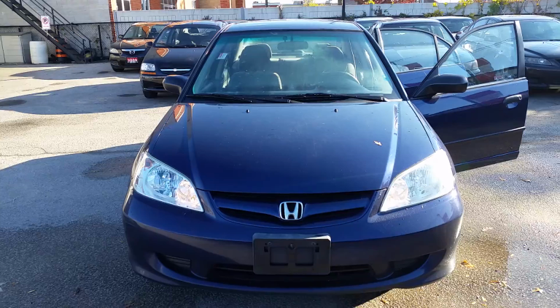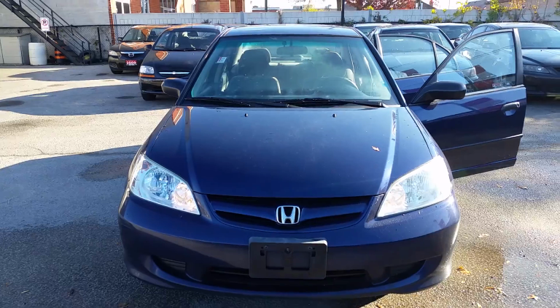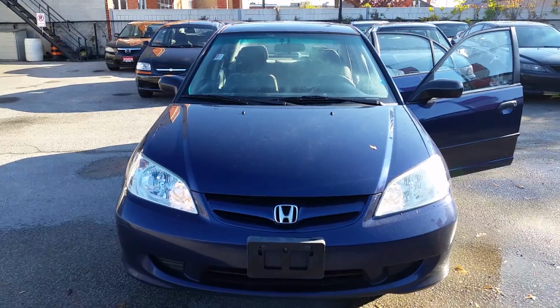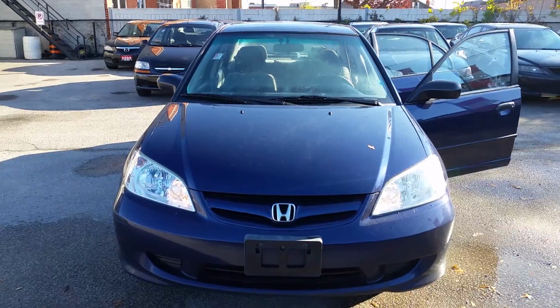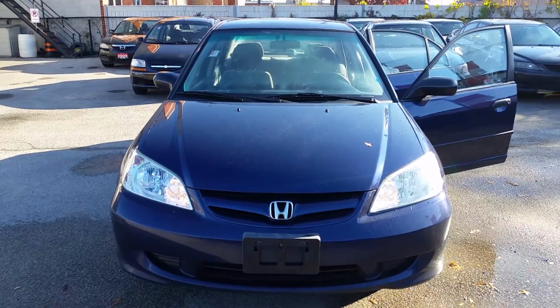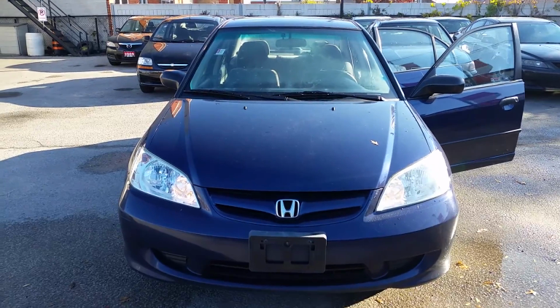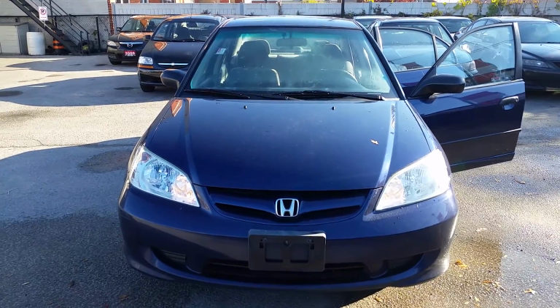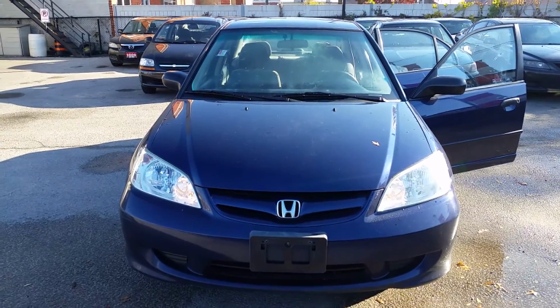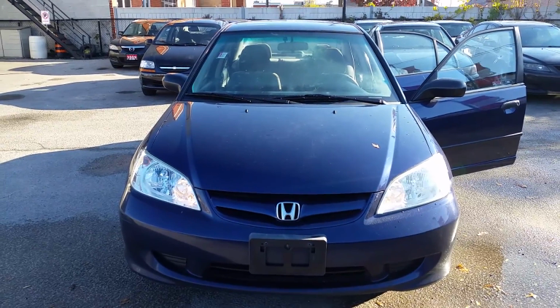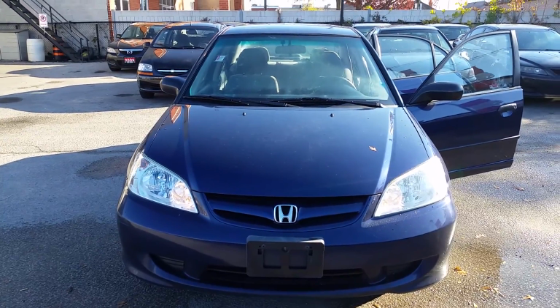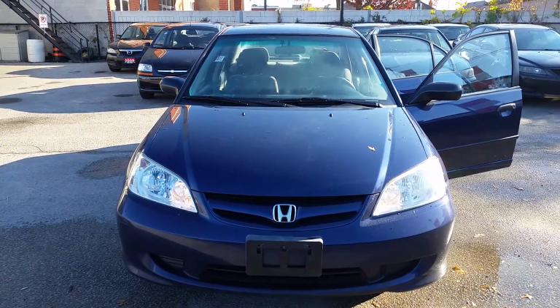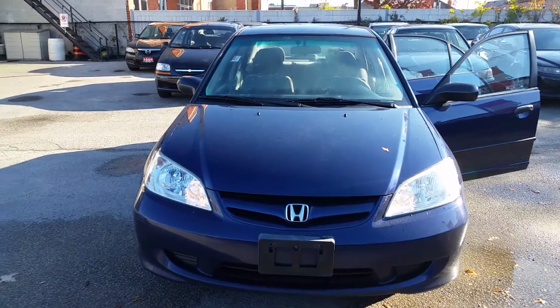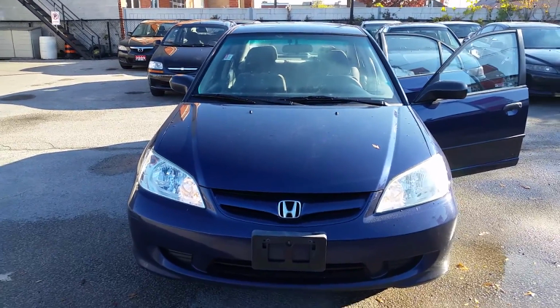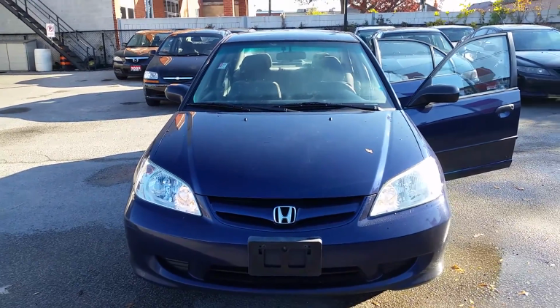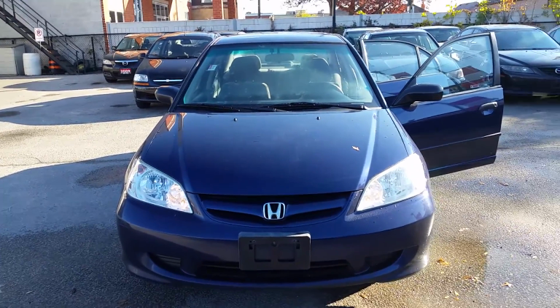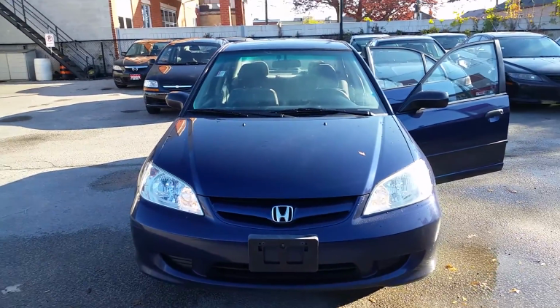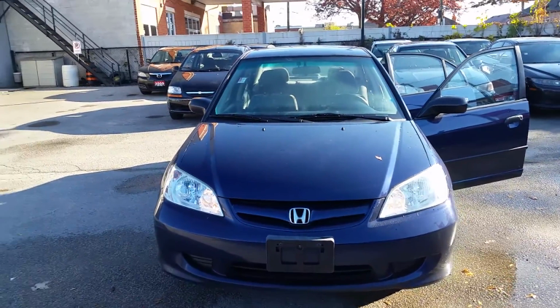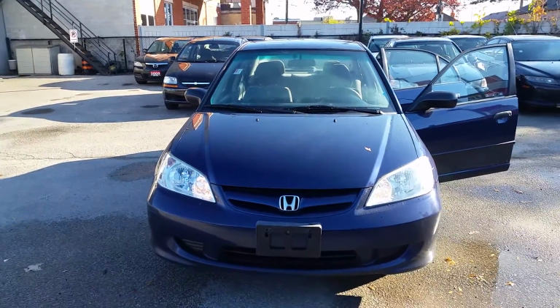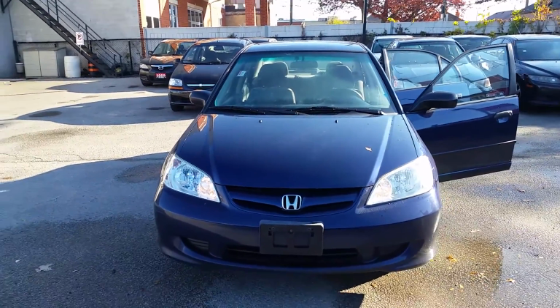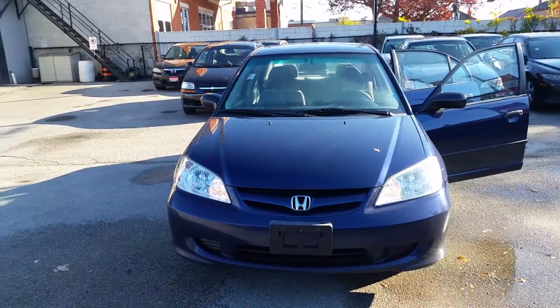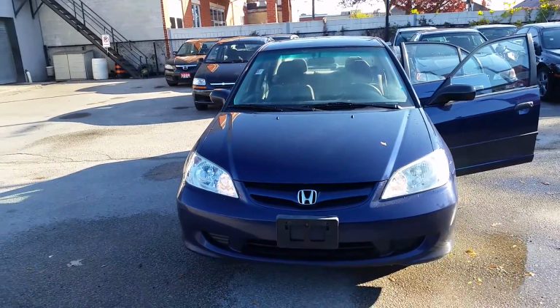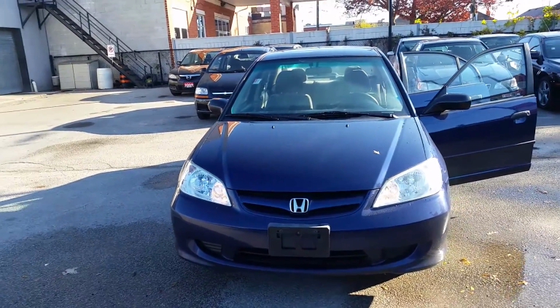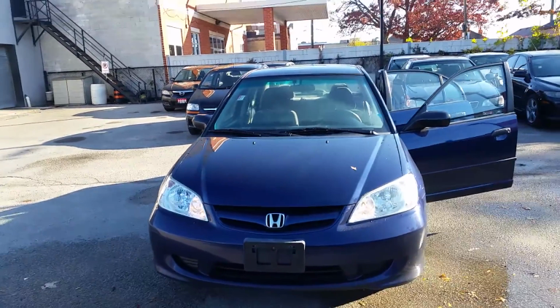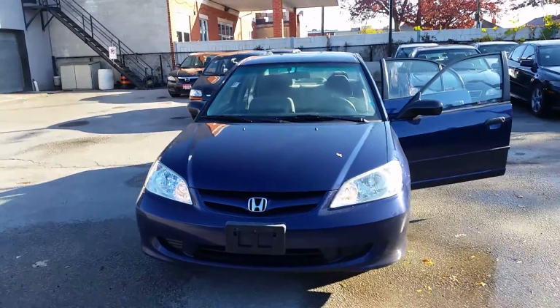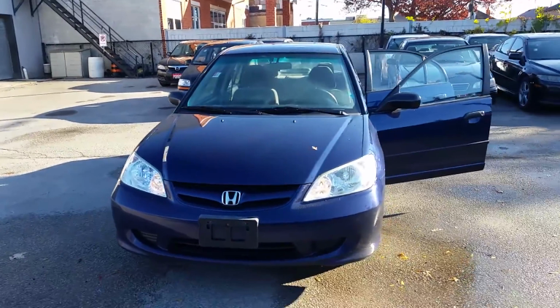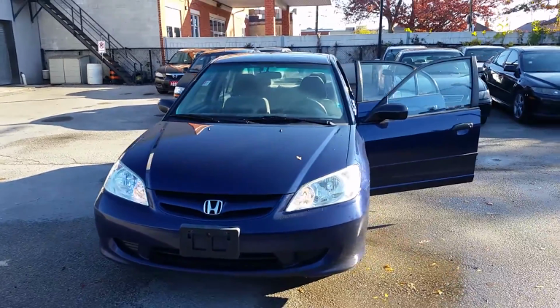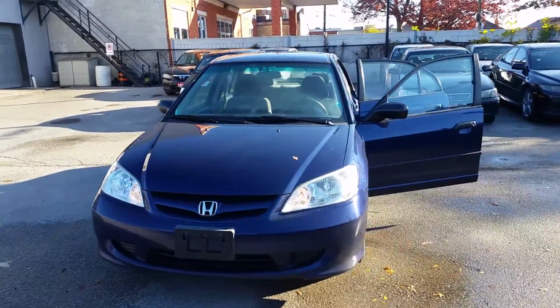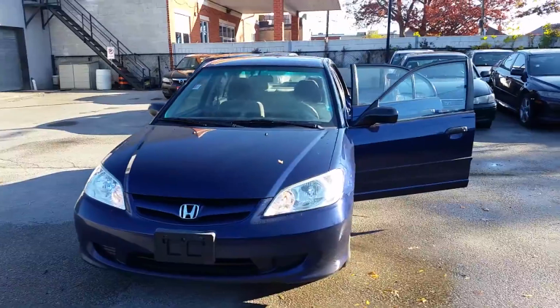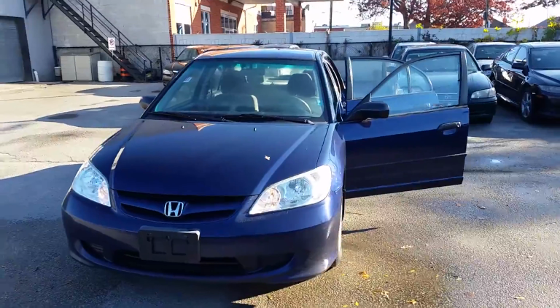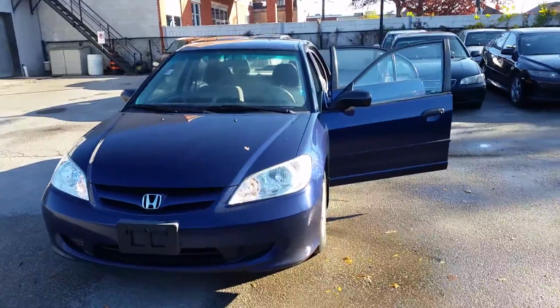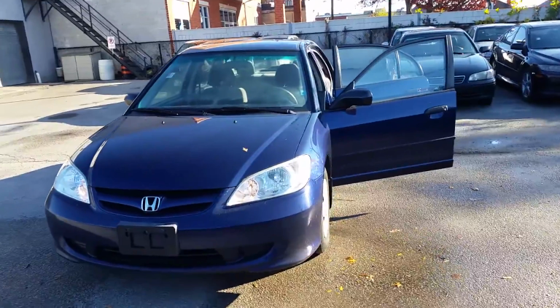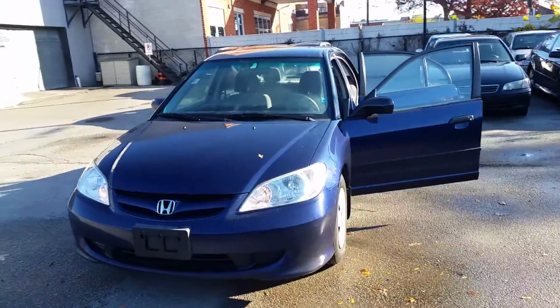Hey Allie, it's Stephanie from Kenshaw Toyota. I just want to give you a quick walk-around video of the 2005 Honda Civic.